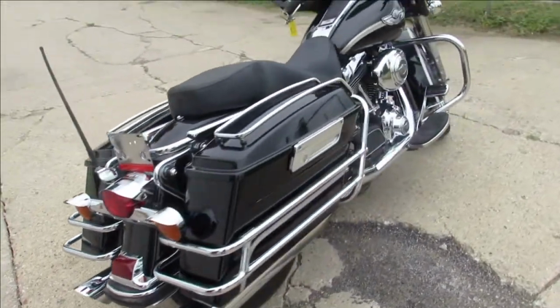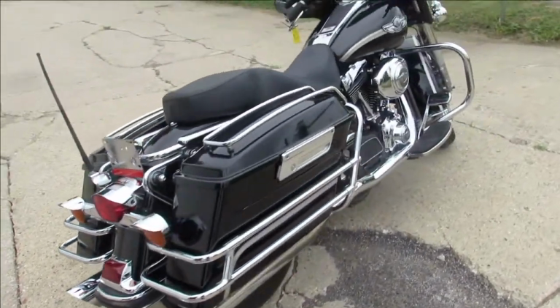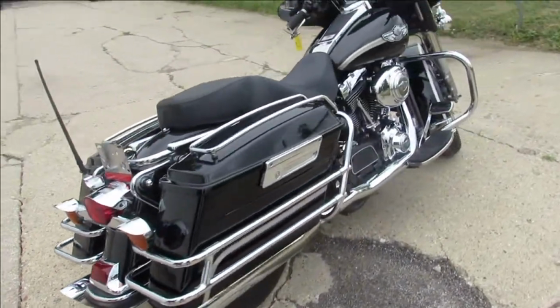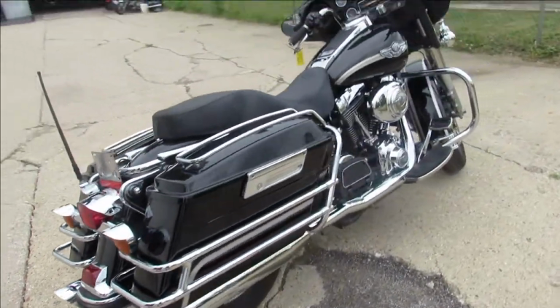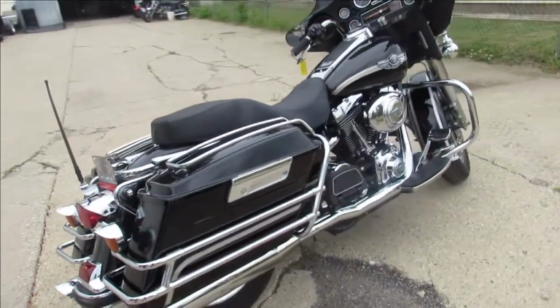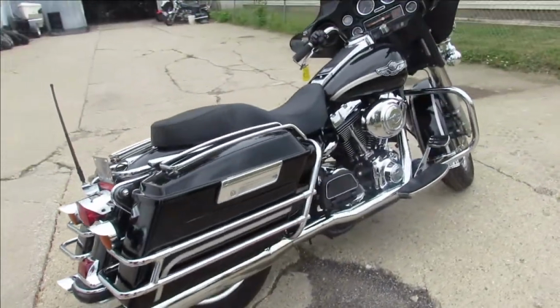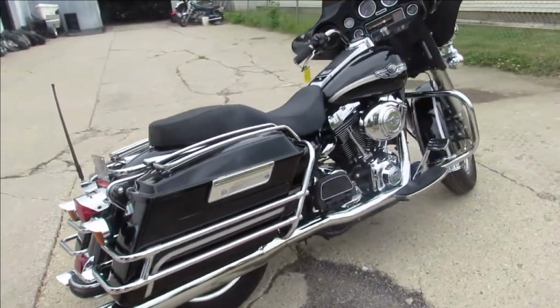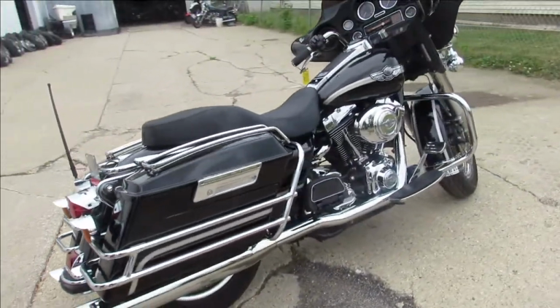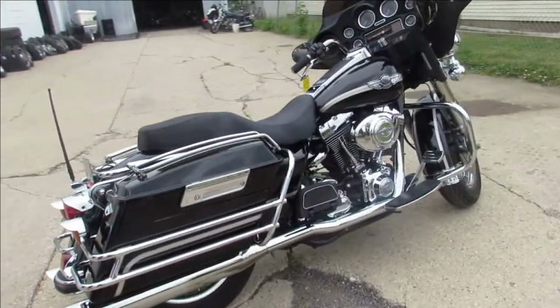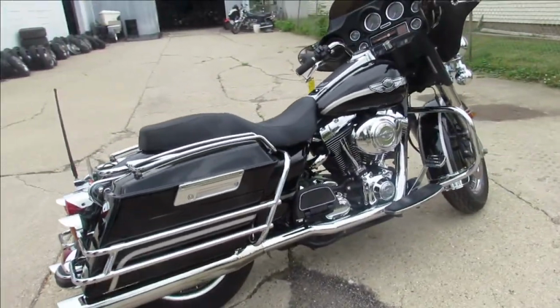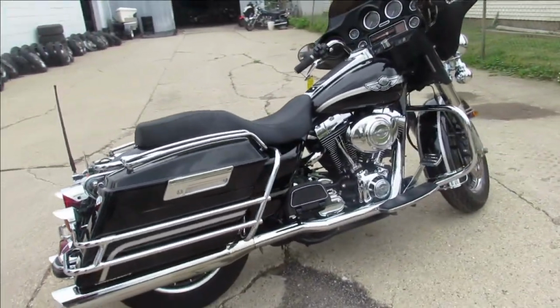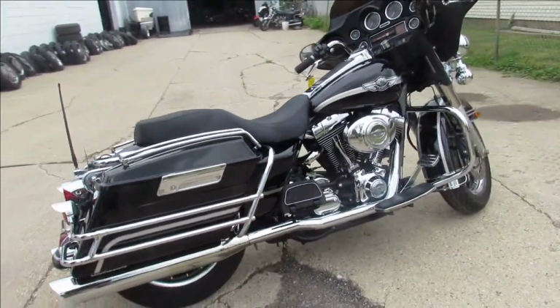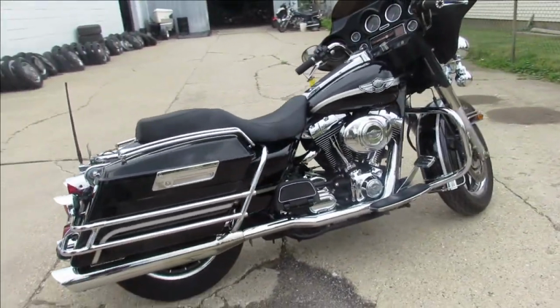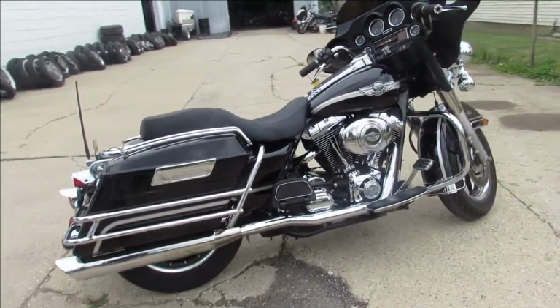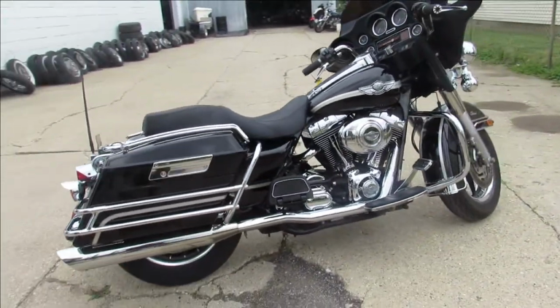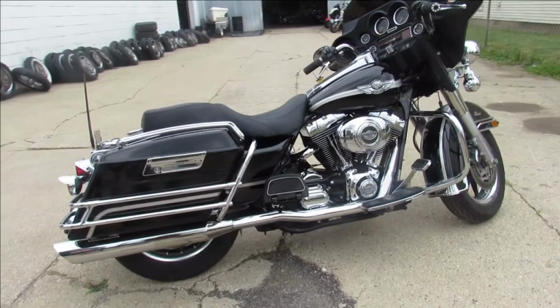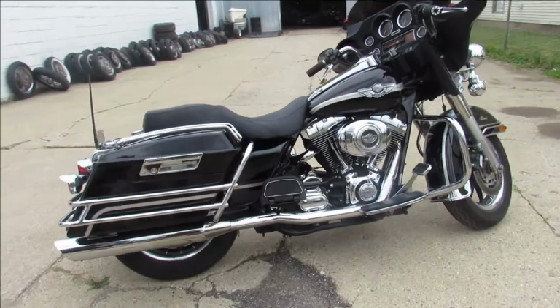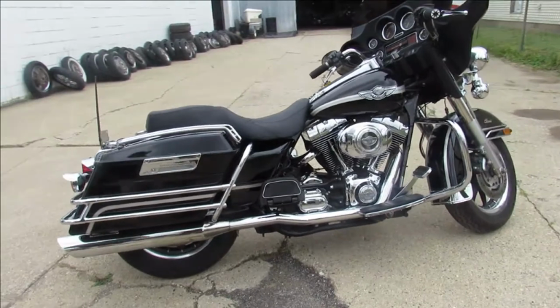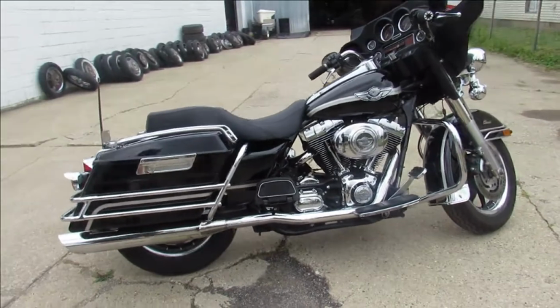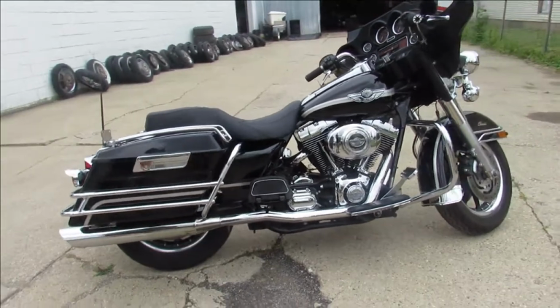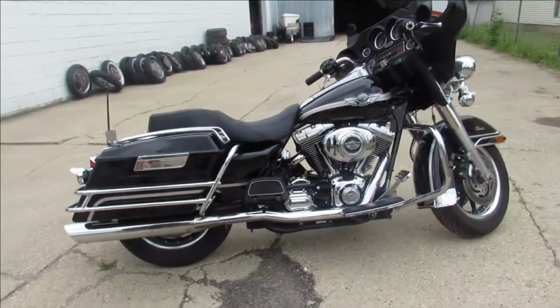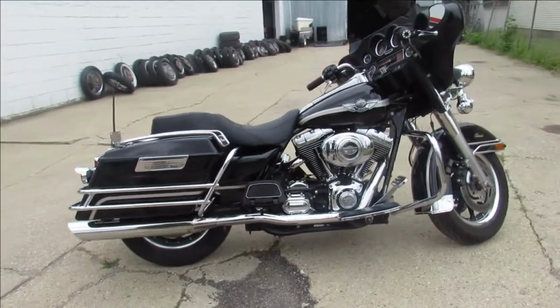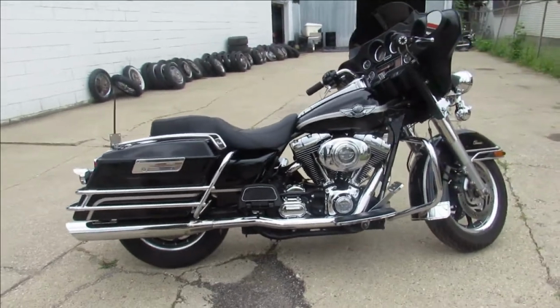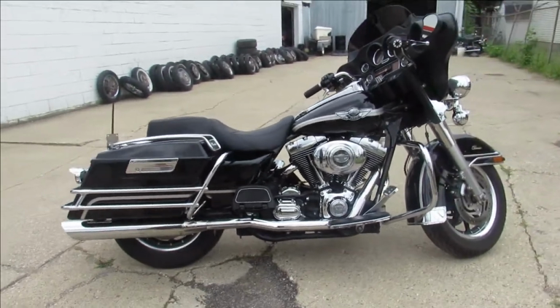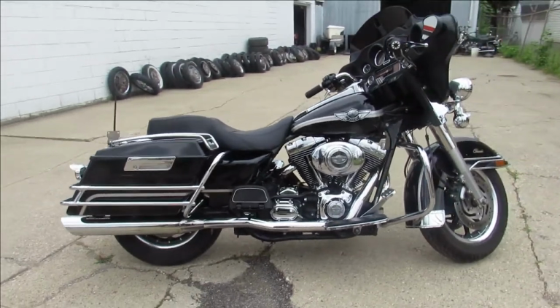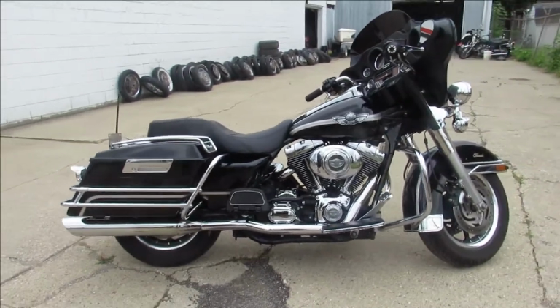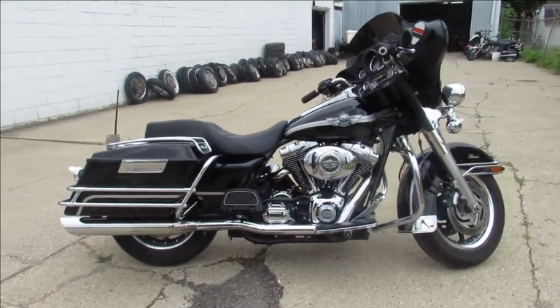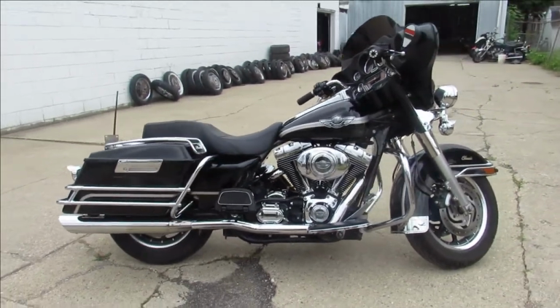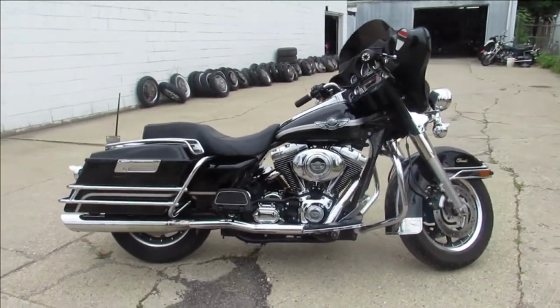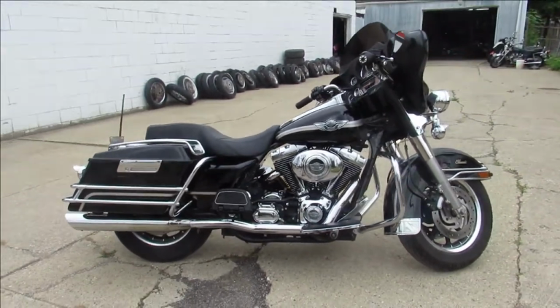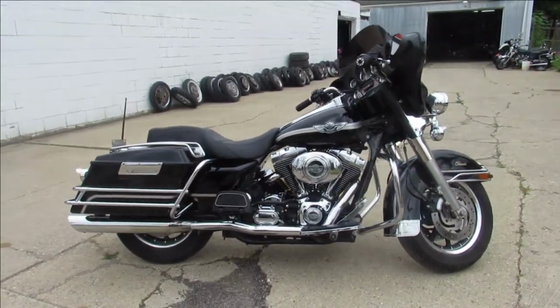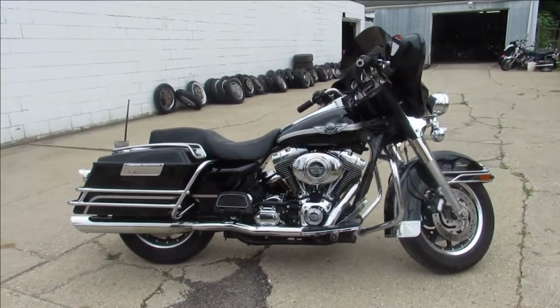2003 100th Anniversary Electra Glide. Give us a call, we'll get it done. 810-648-9500.